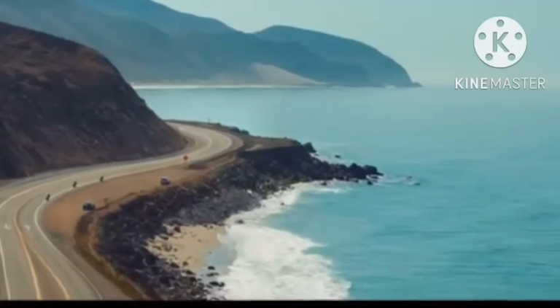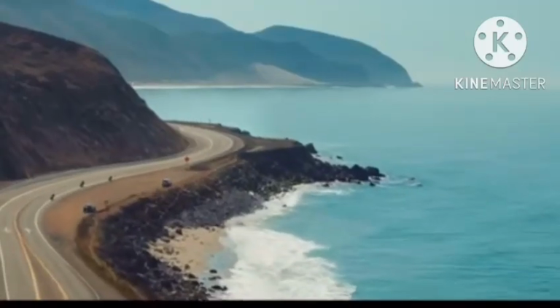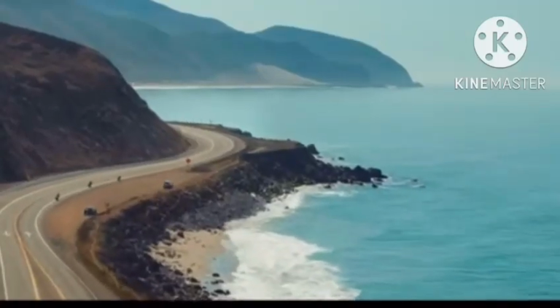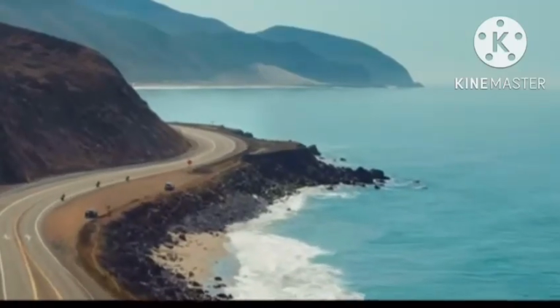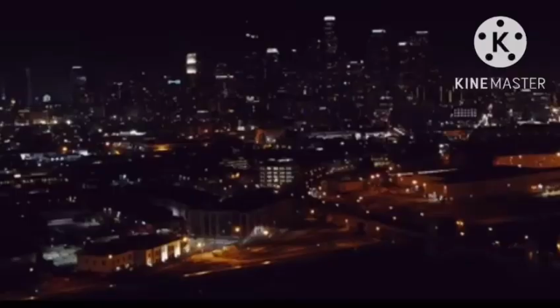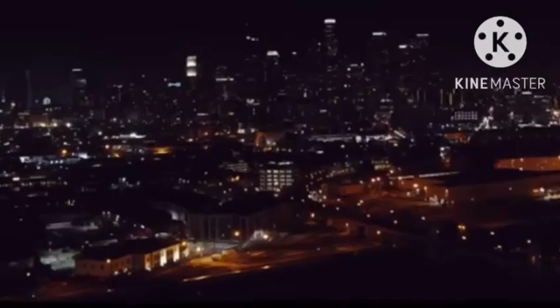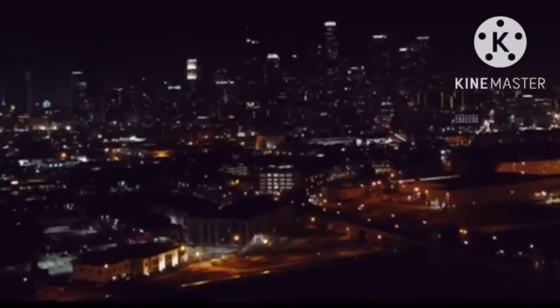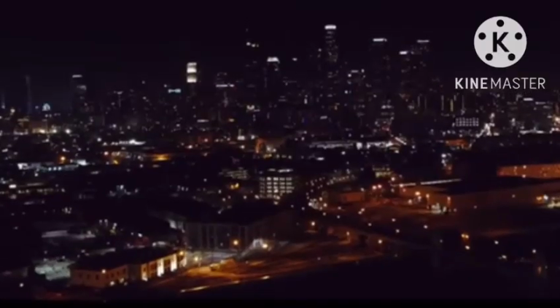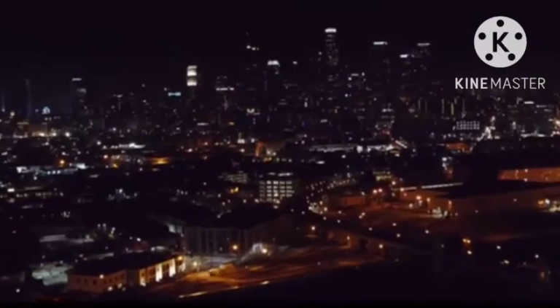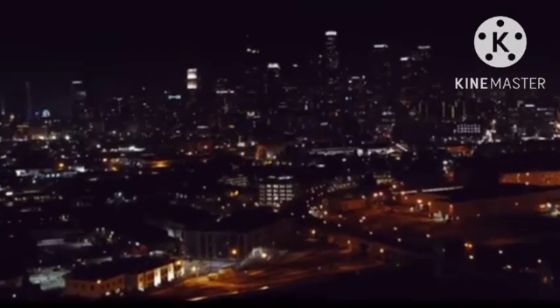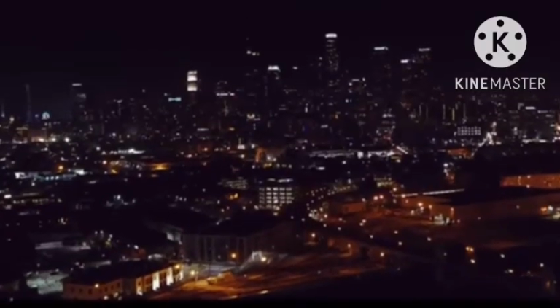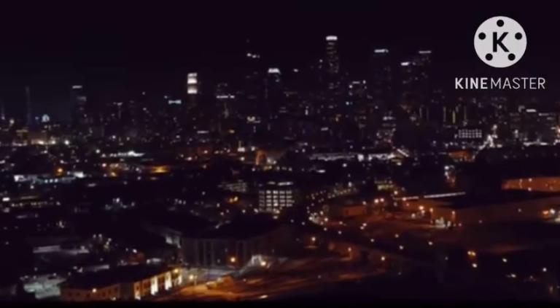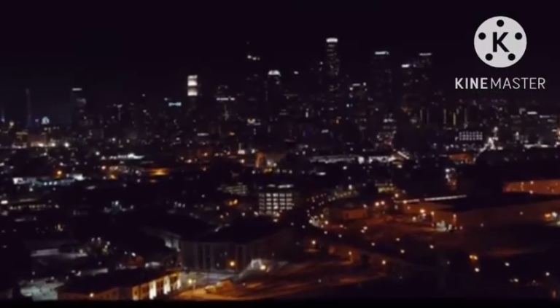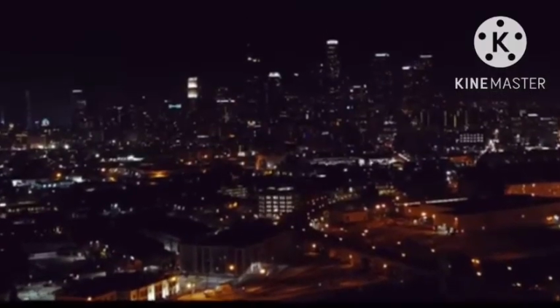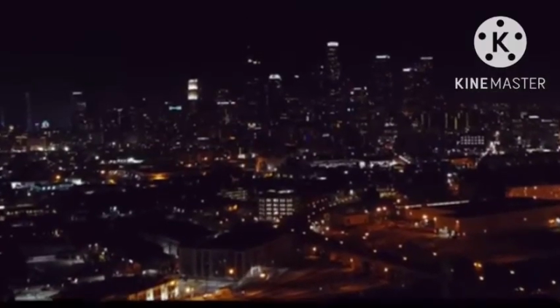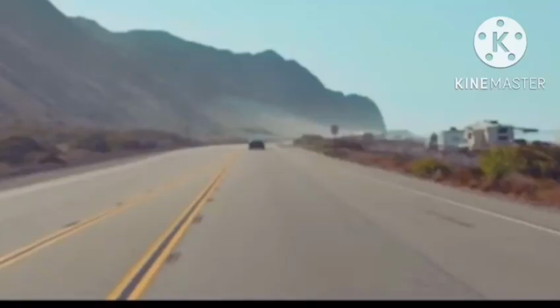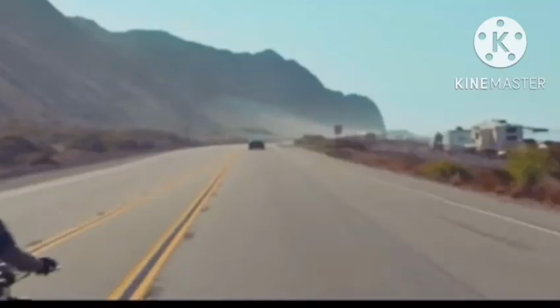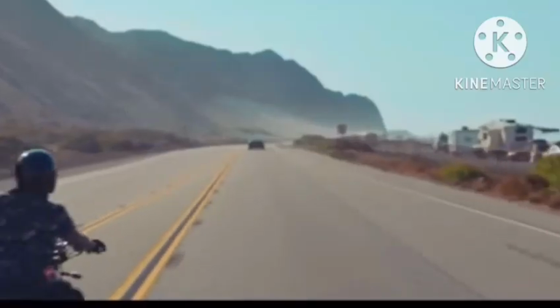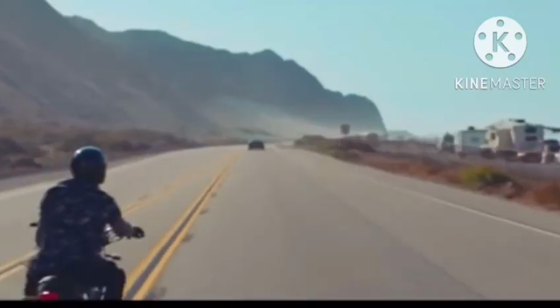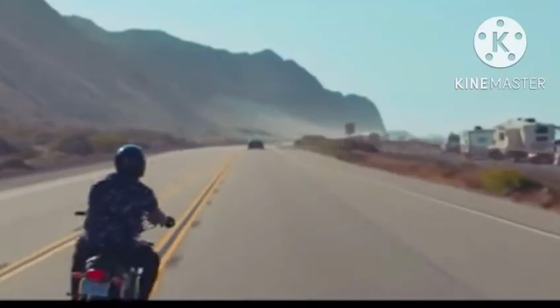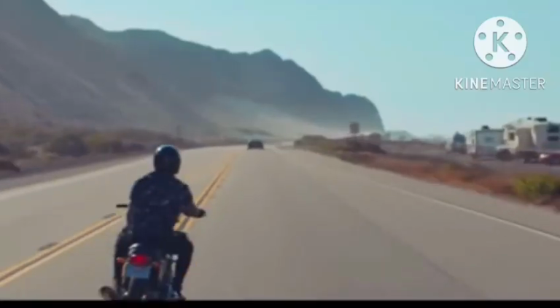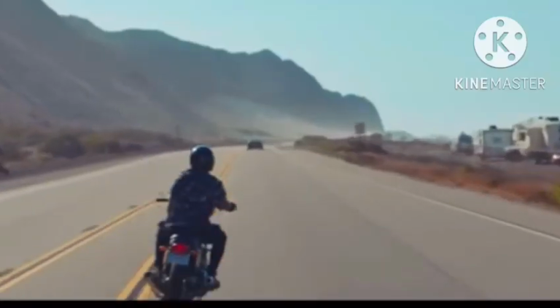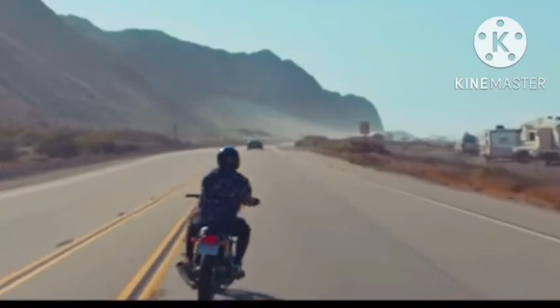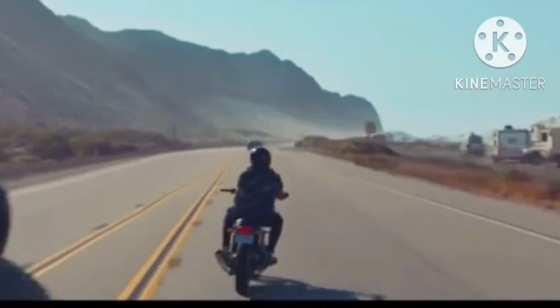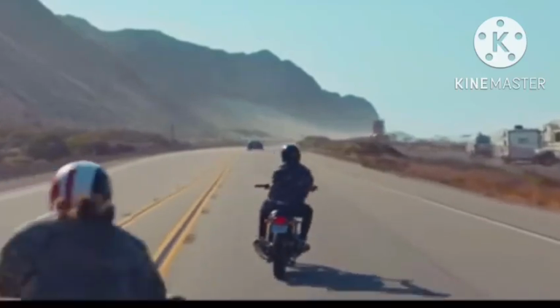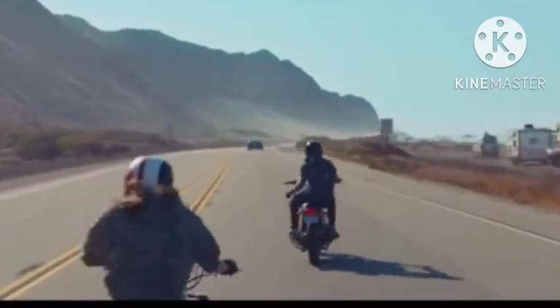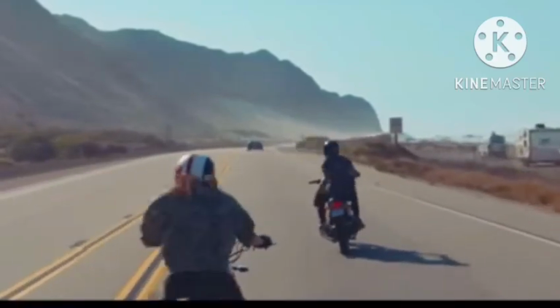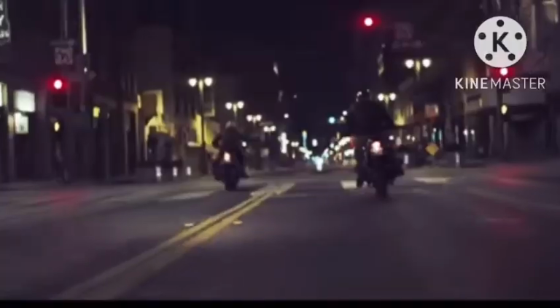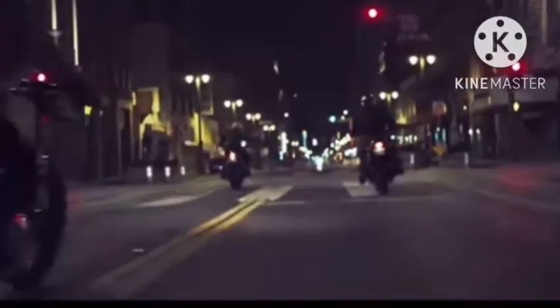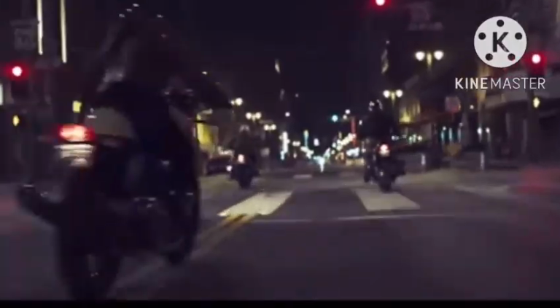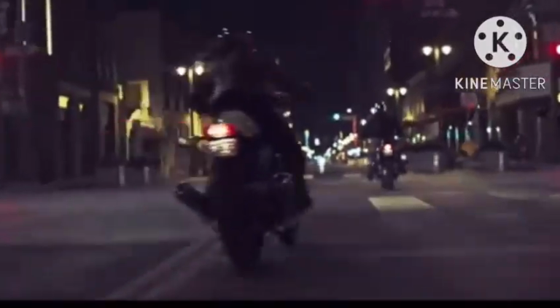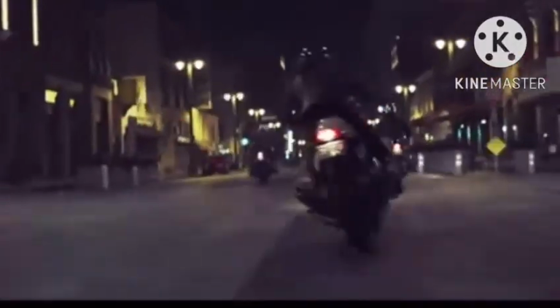Introducing the new Royal Enfield GT 650. It is the best cafe racer ever made by Royal Enfield.